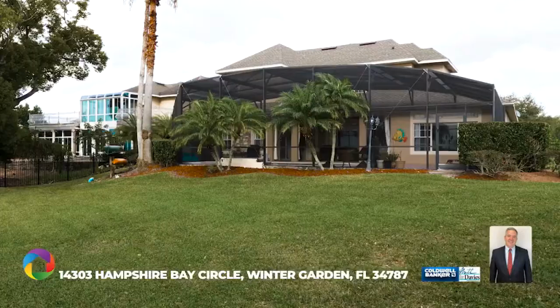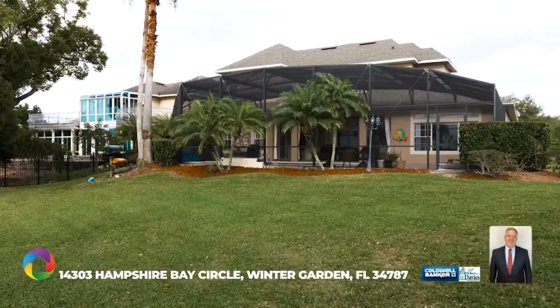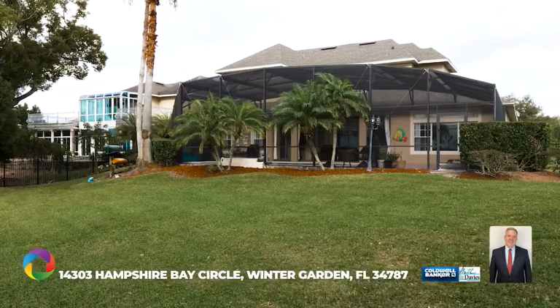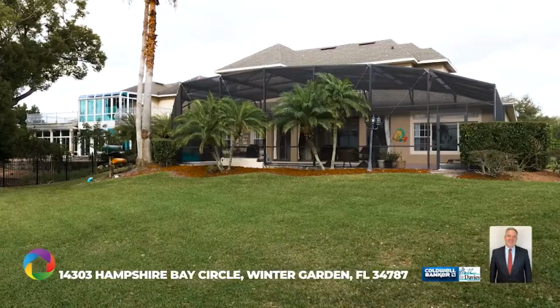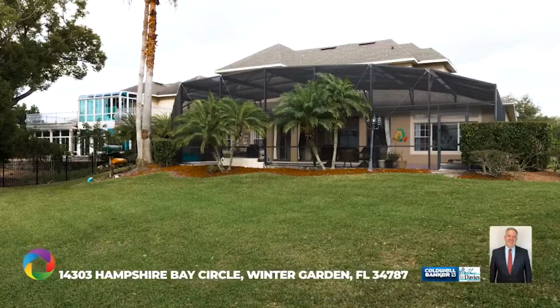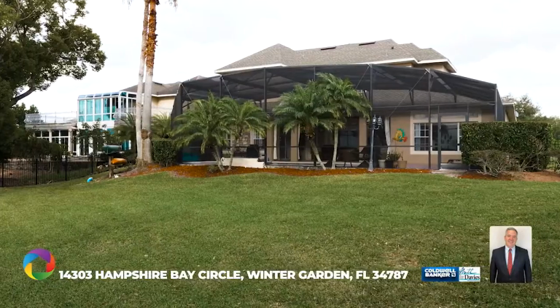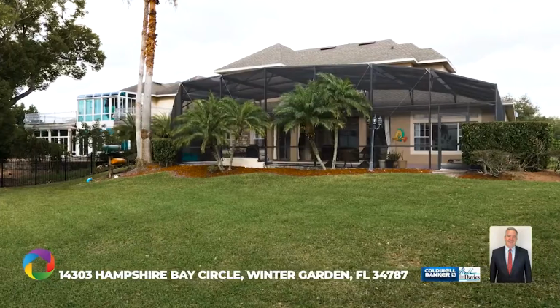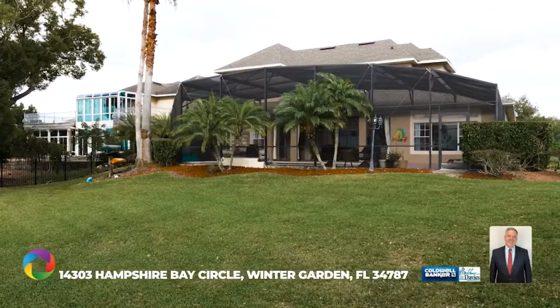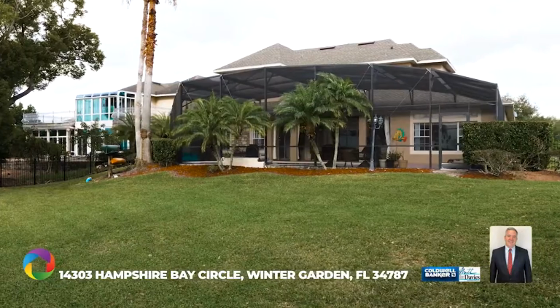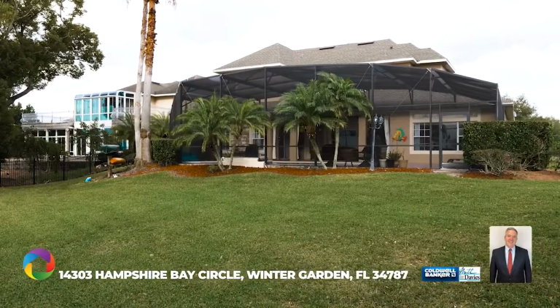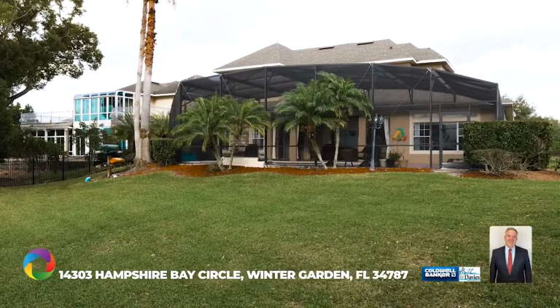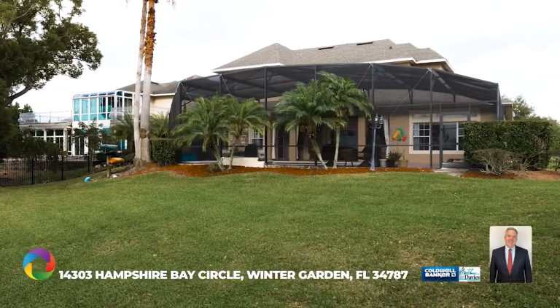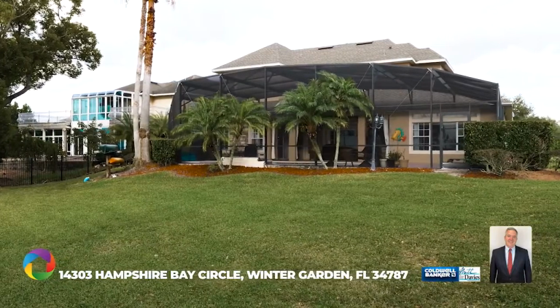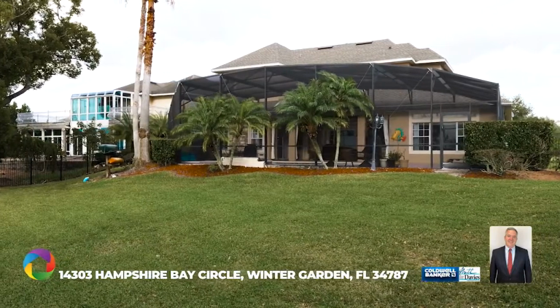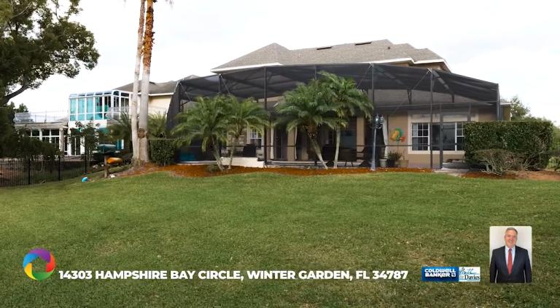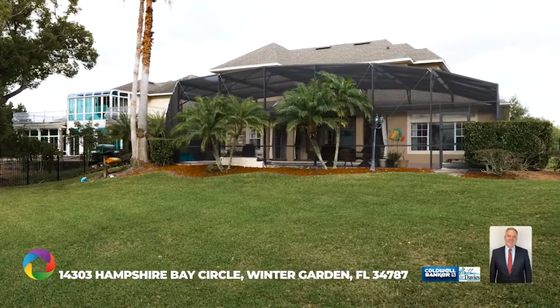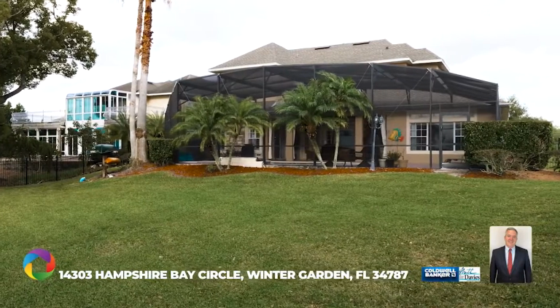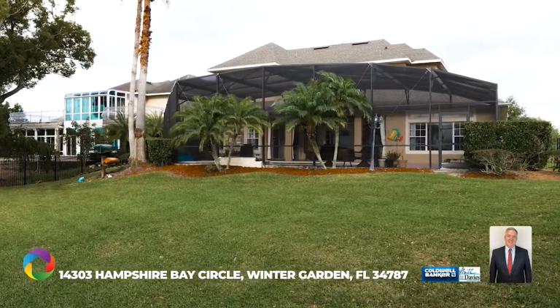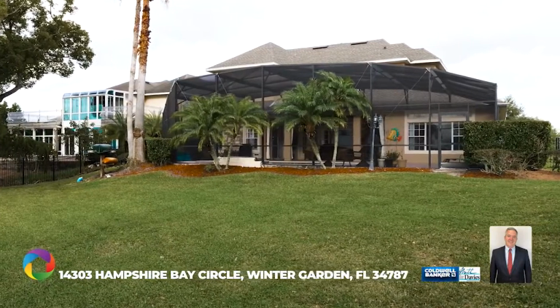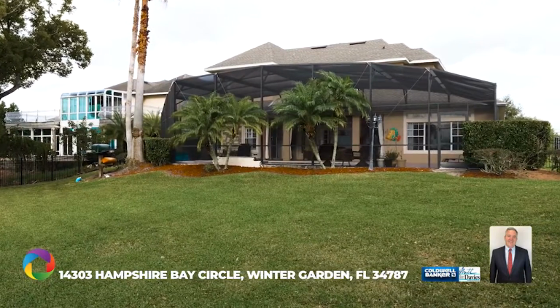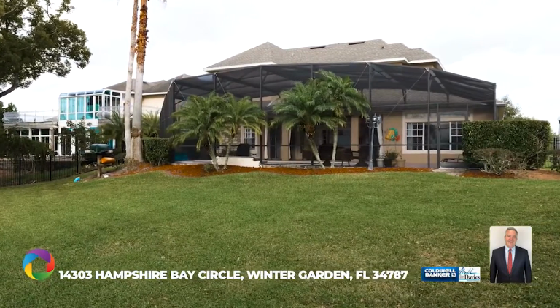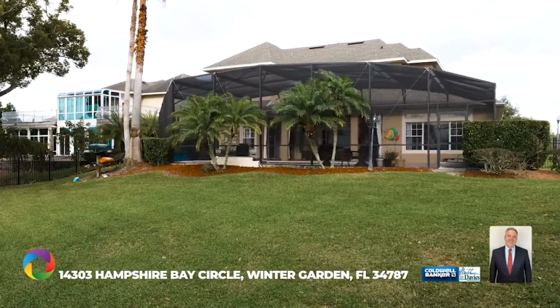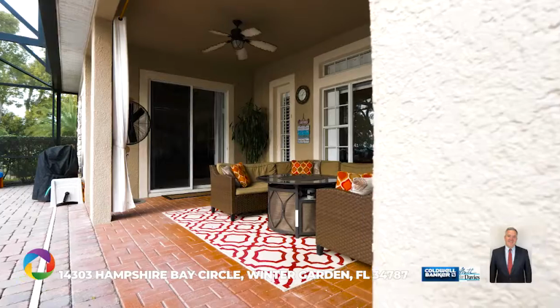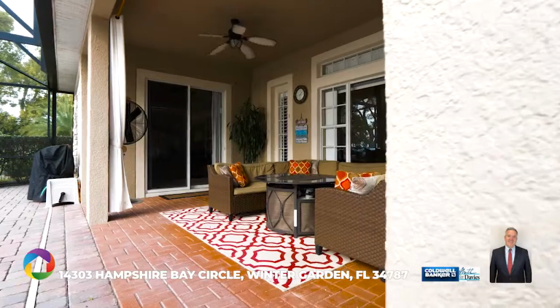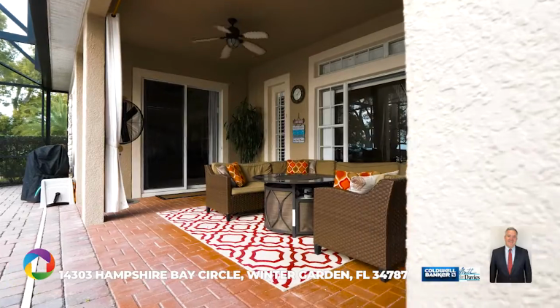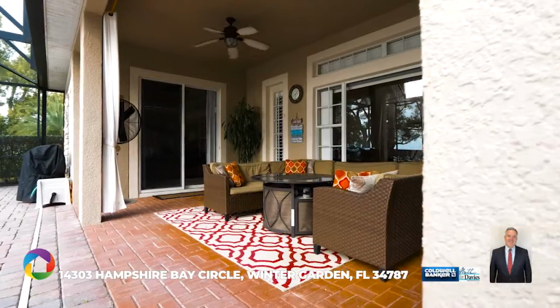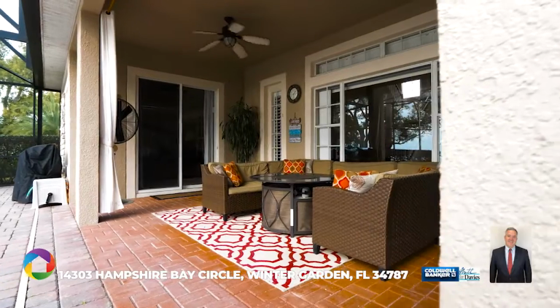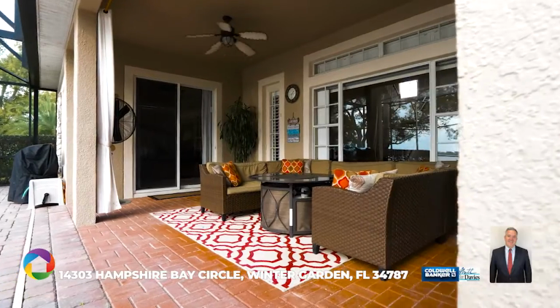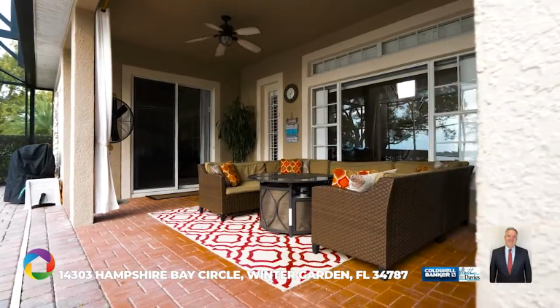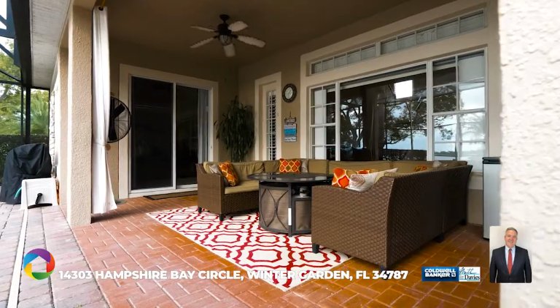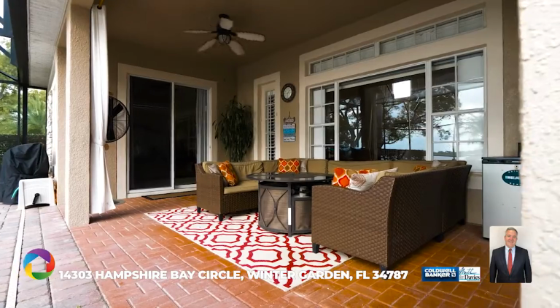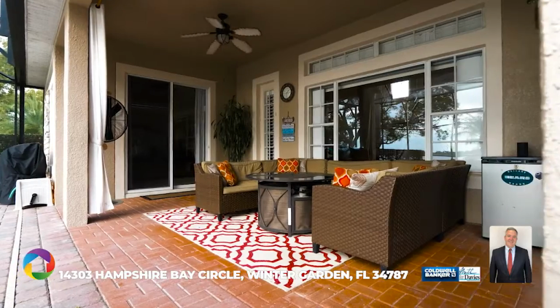This beauty boasts a screened pool and covered lanai, perfect for family barbecues rain or shine.